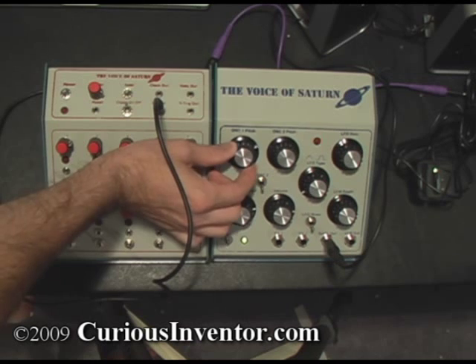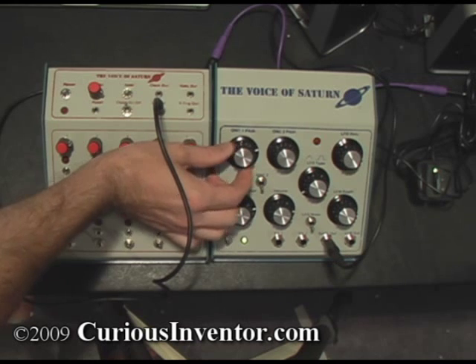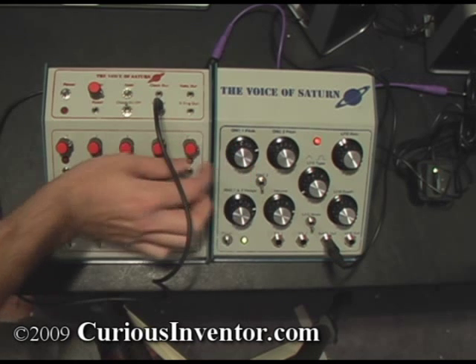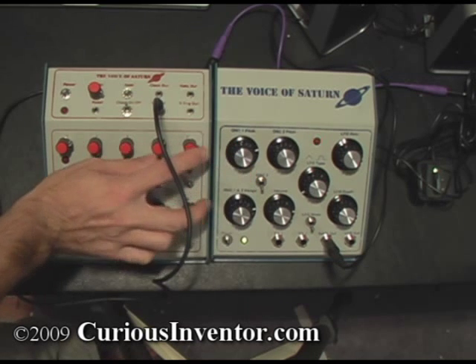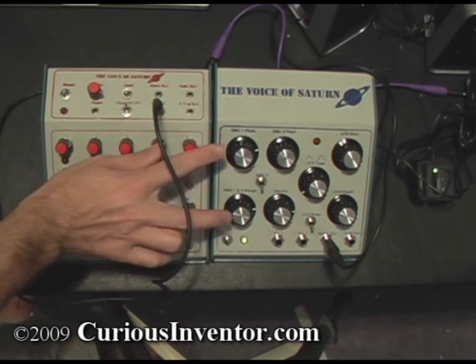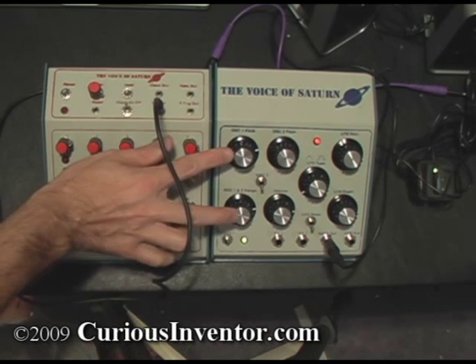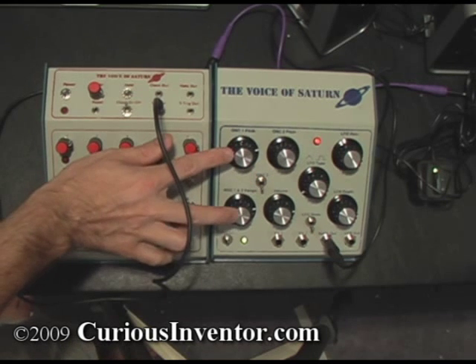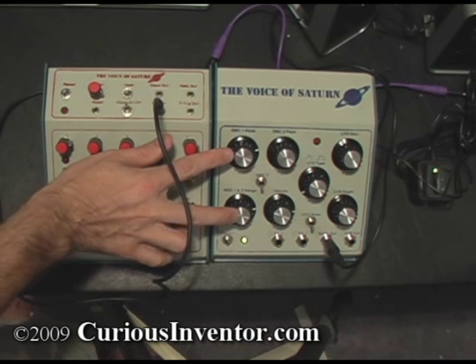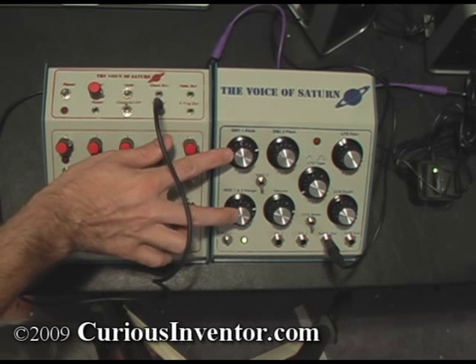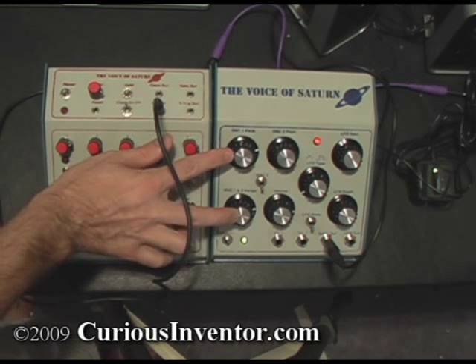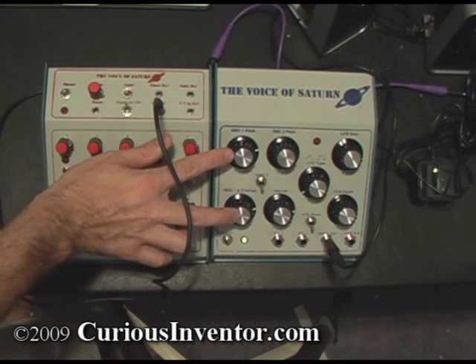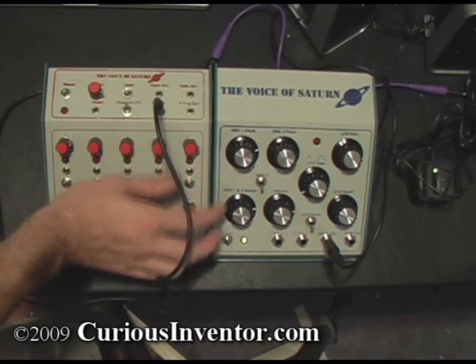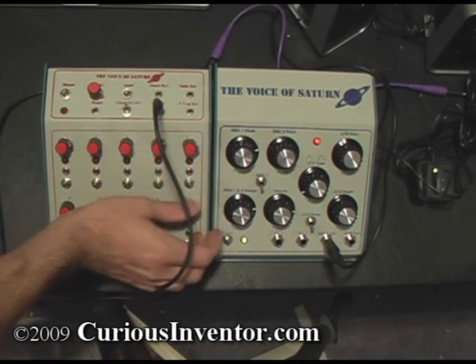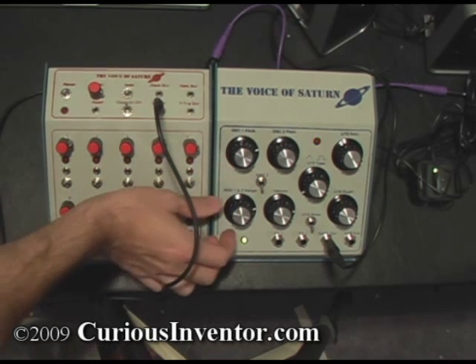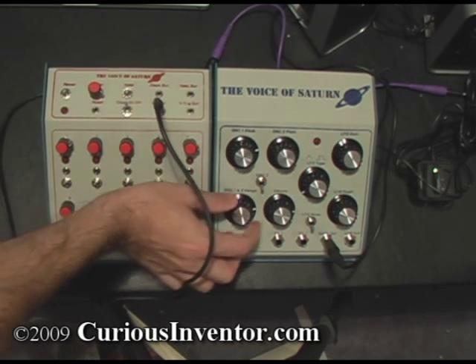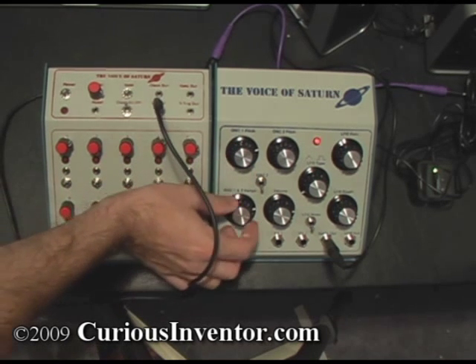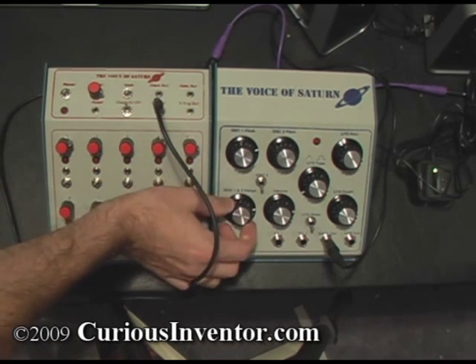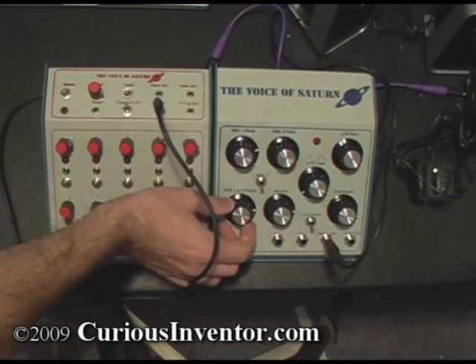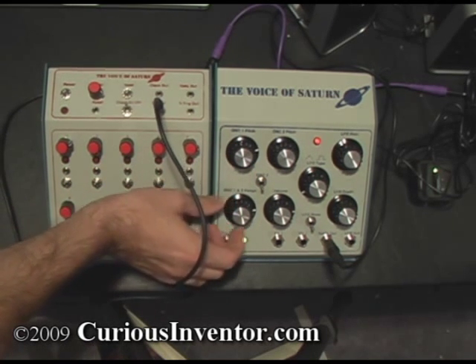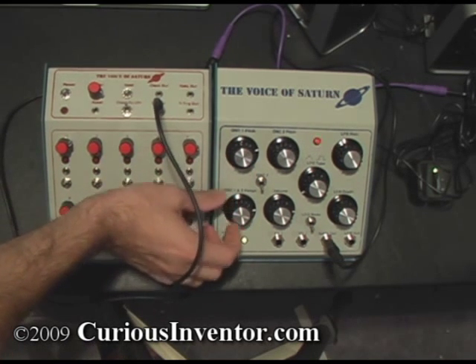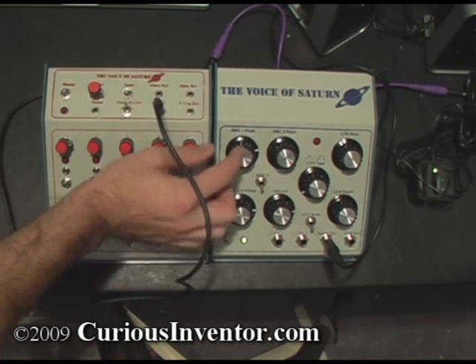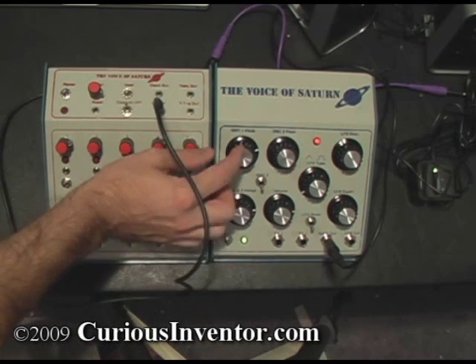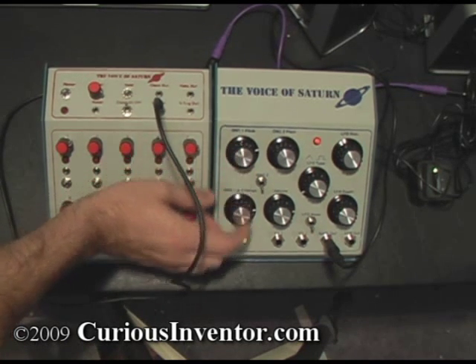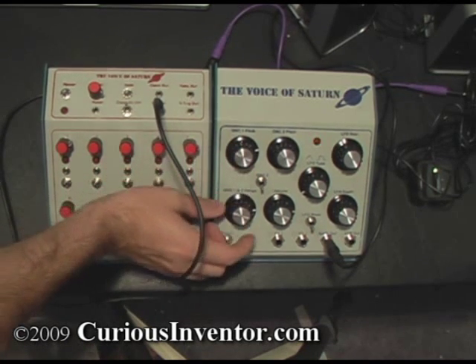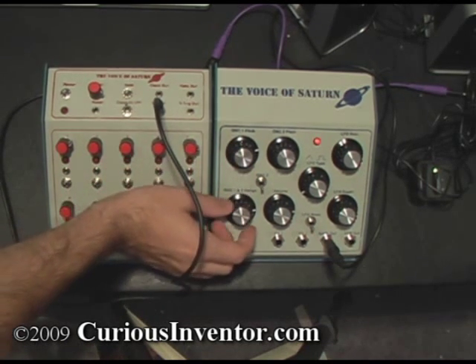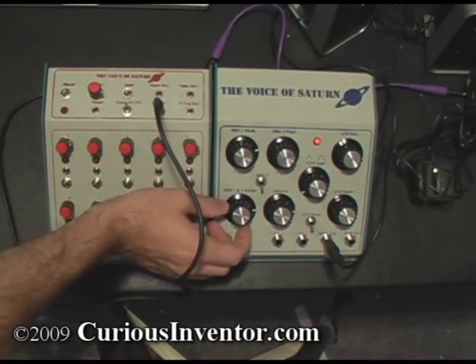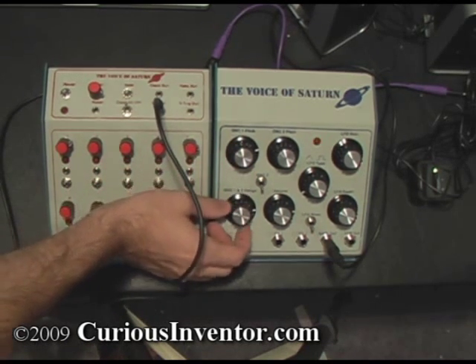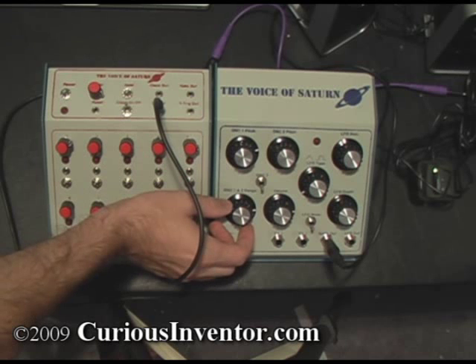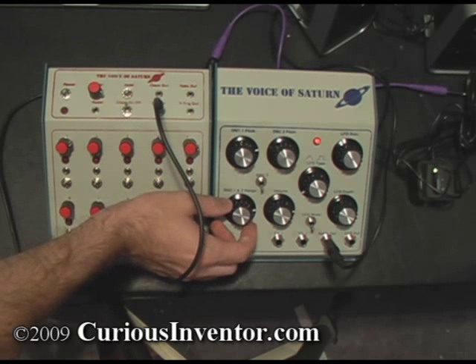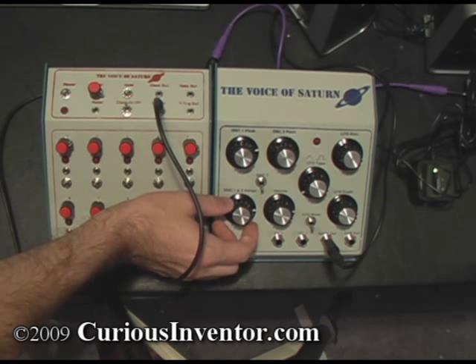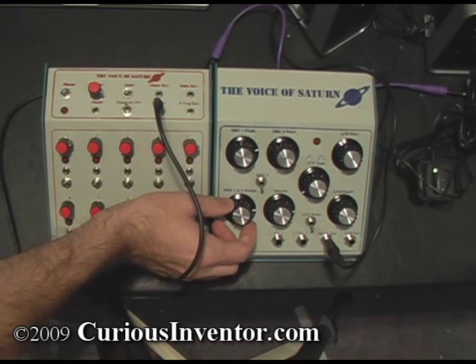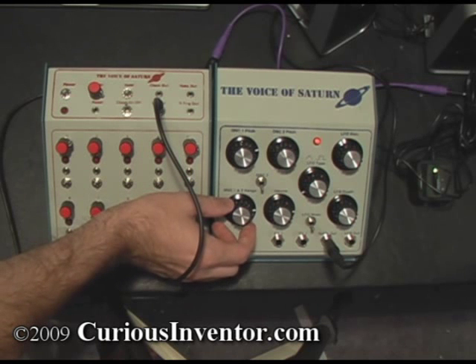These two knobs control the pitch — the range, and the oscillator 1 pitch.